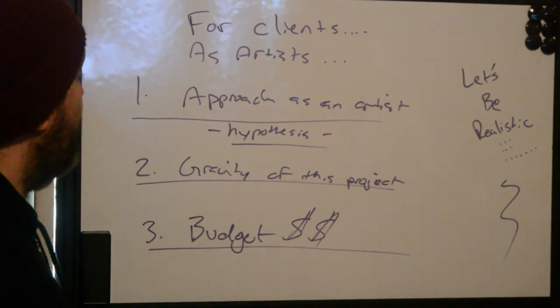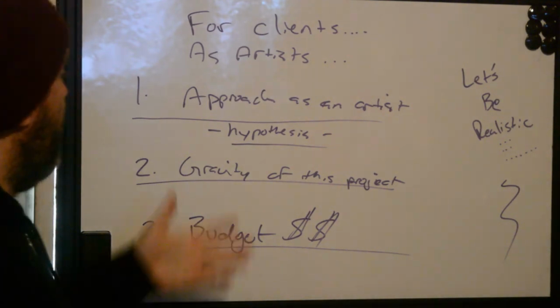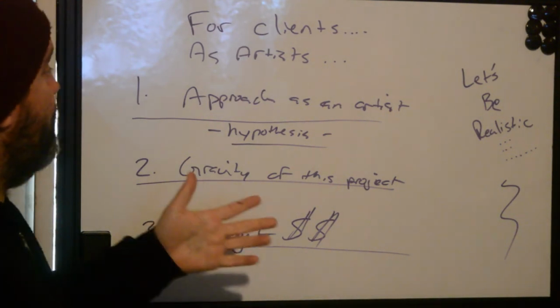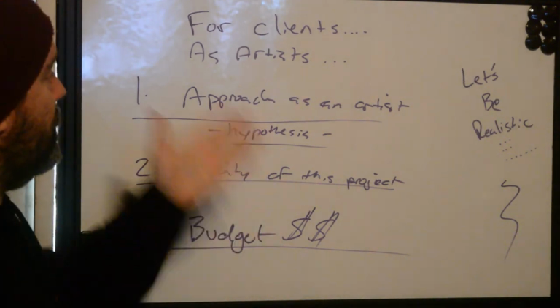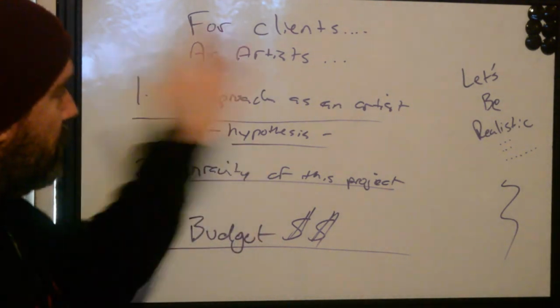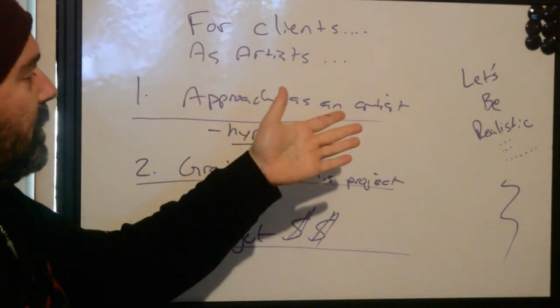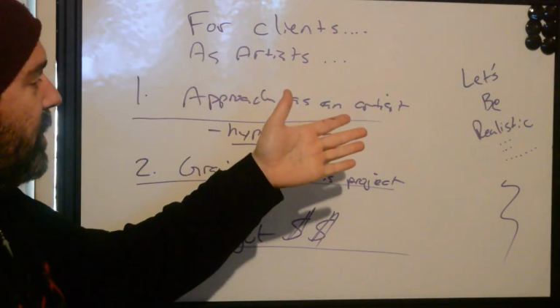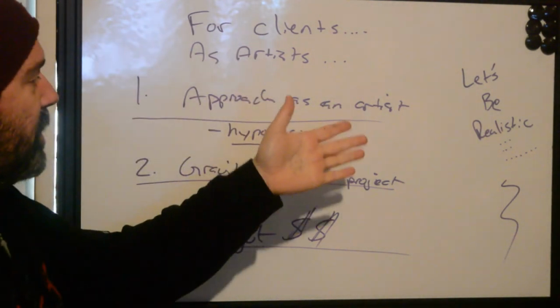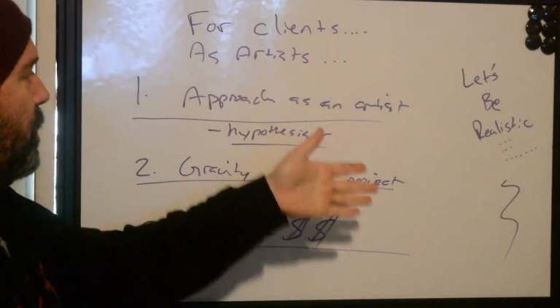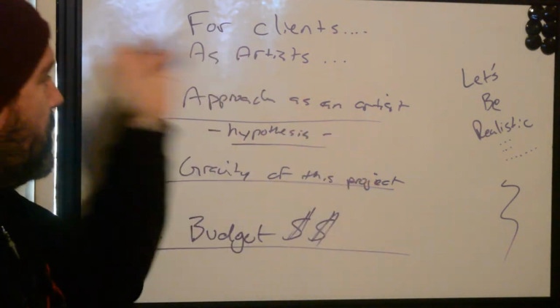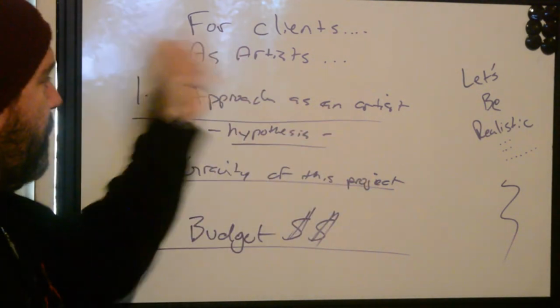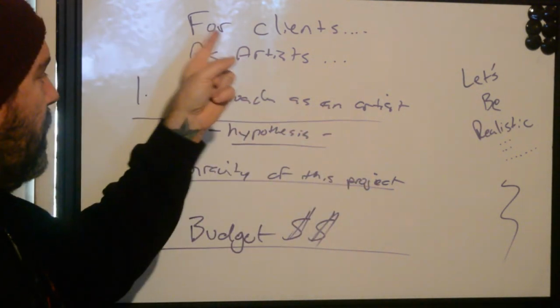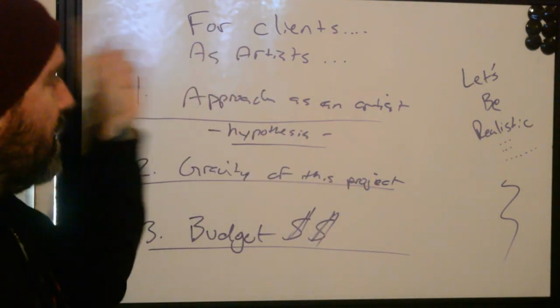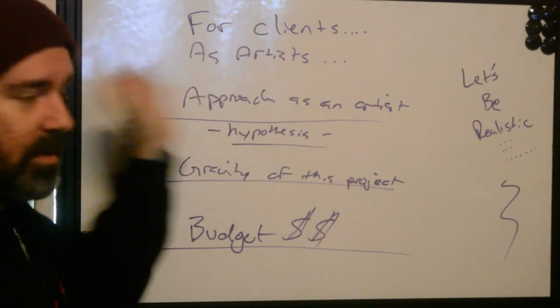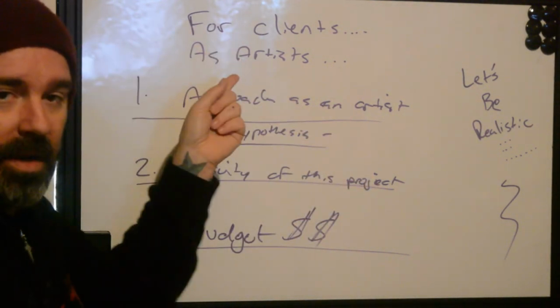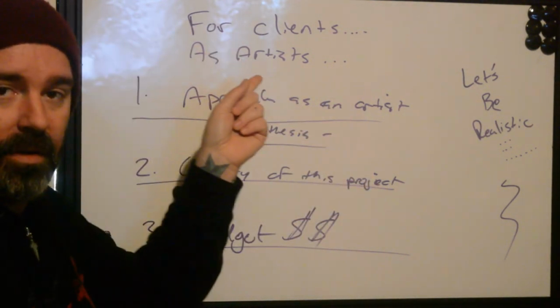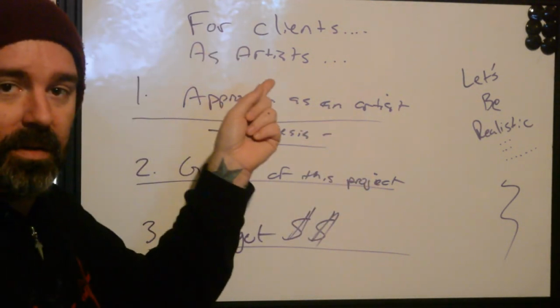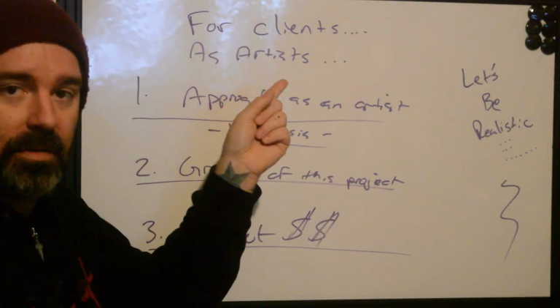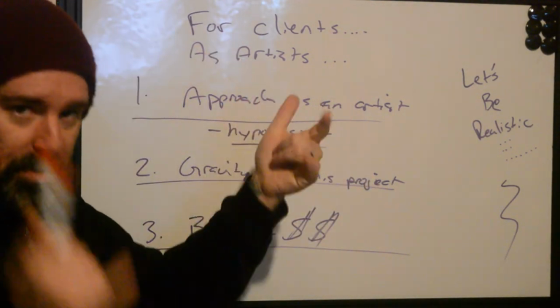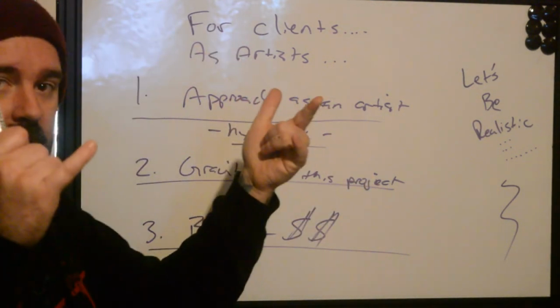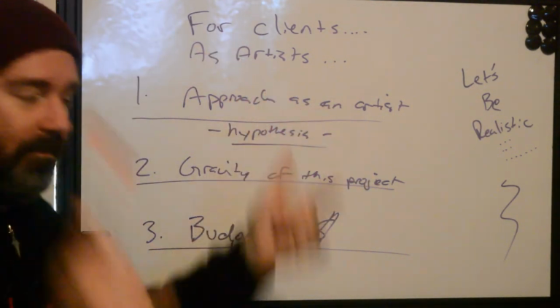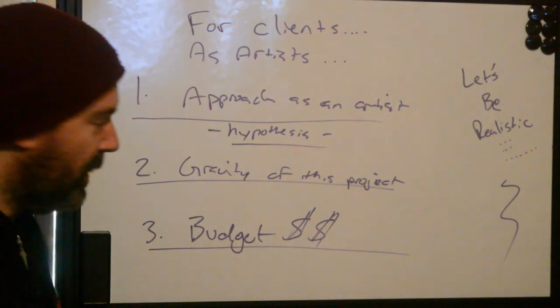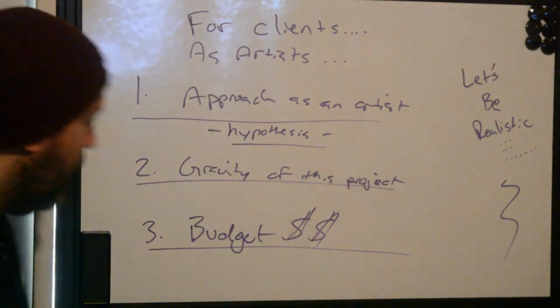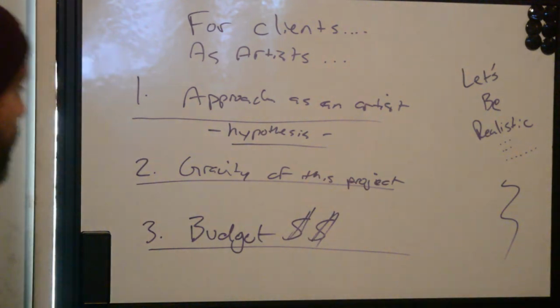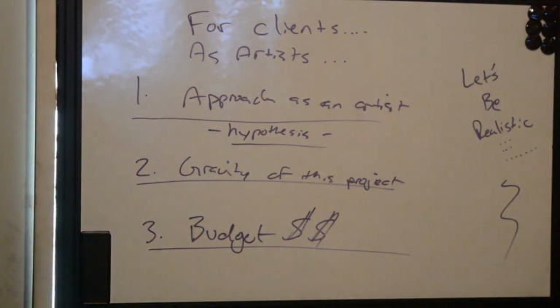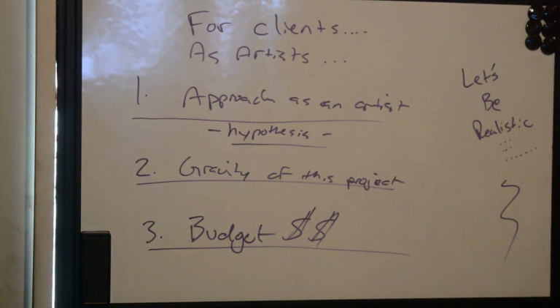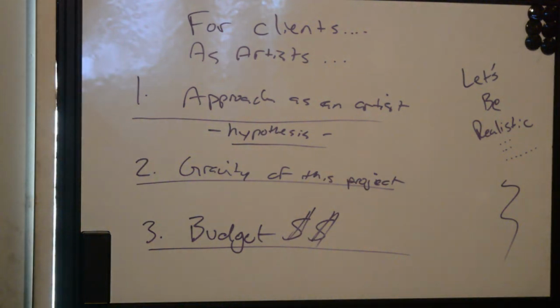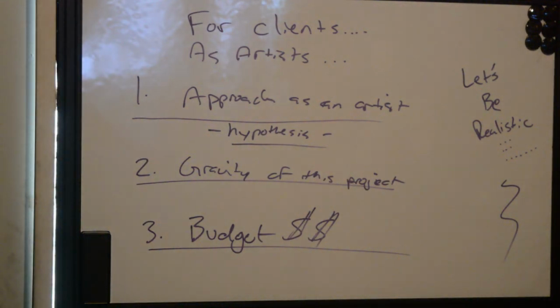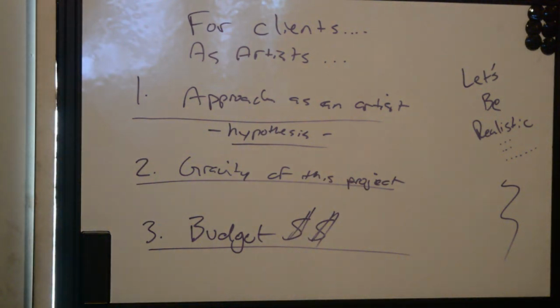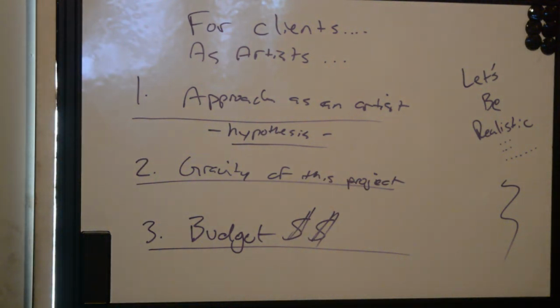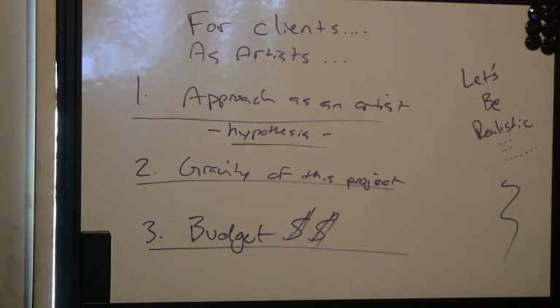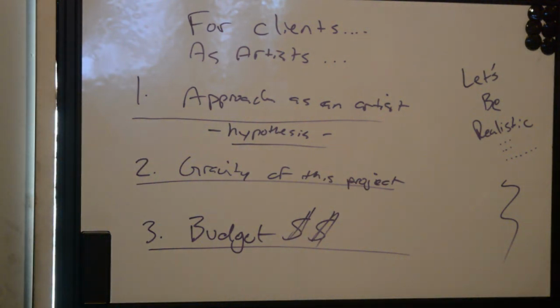That's it — realistic approaches for clients as artists. Done. This is Ryan from Better Tattooing signing off.